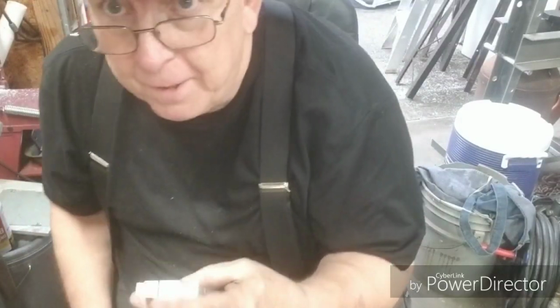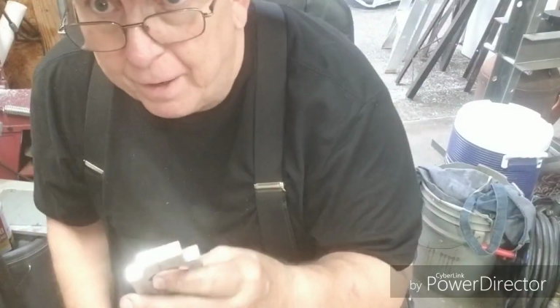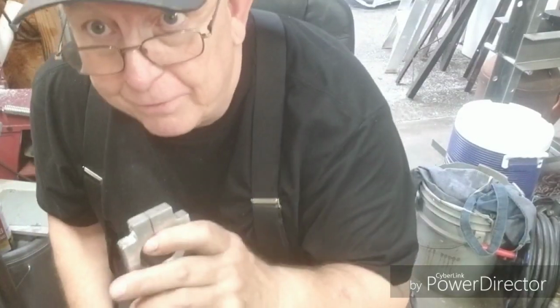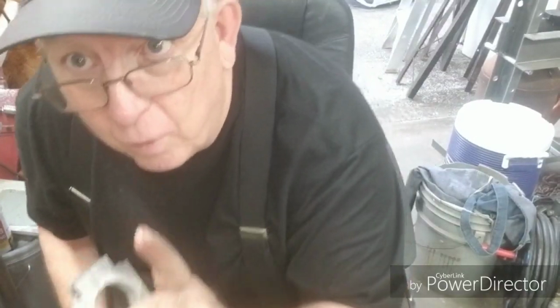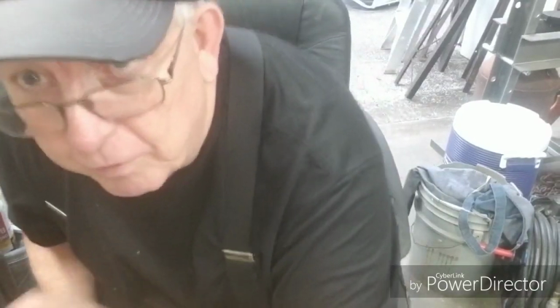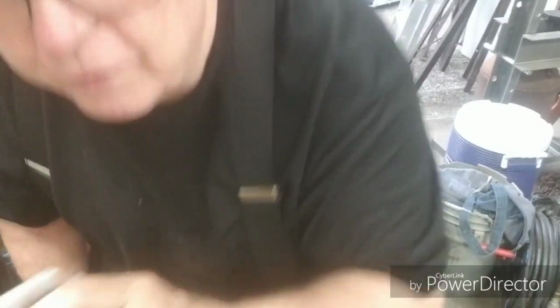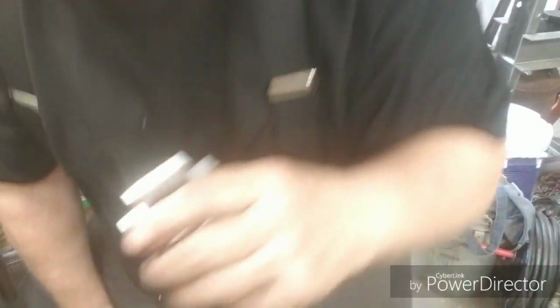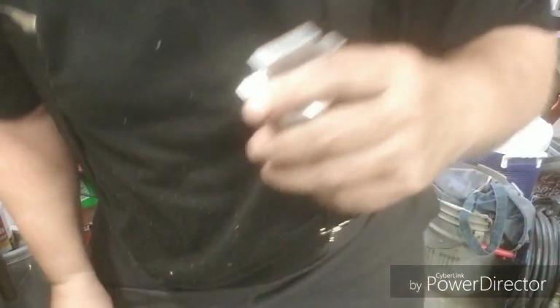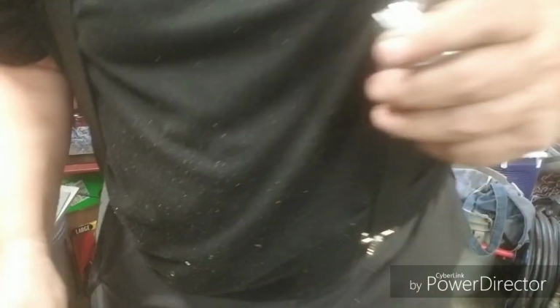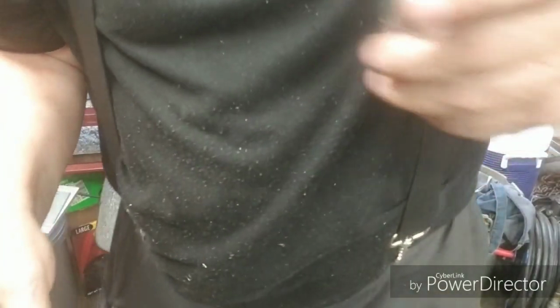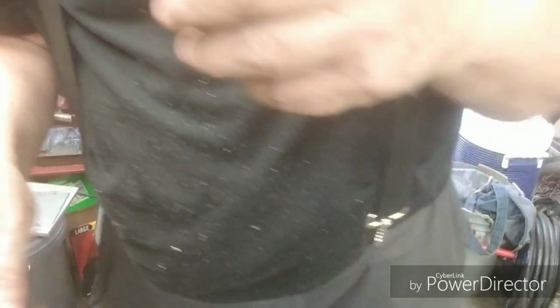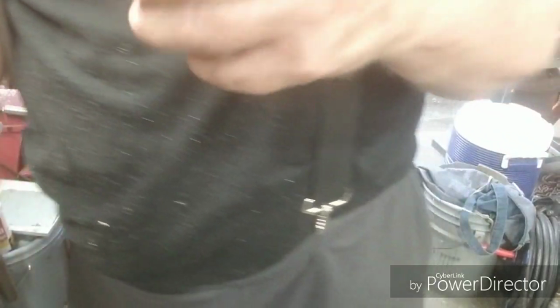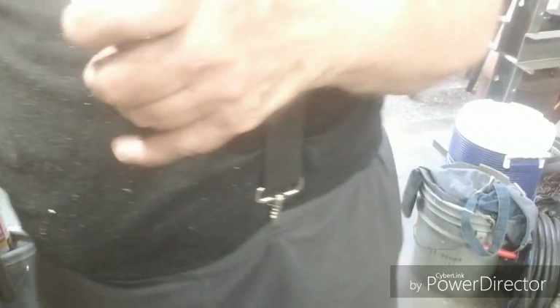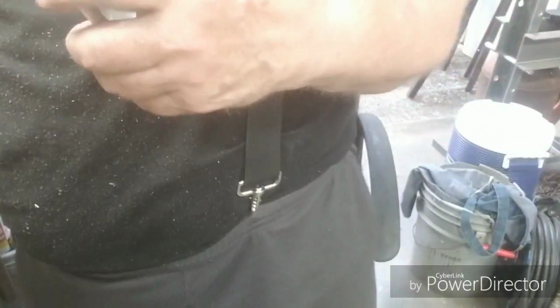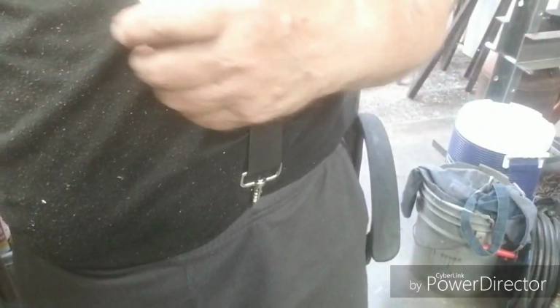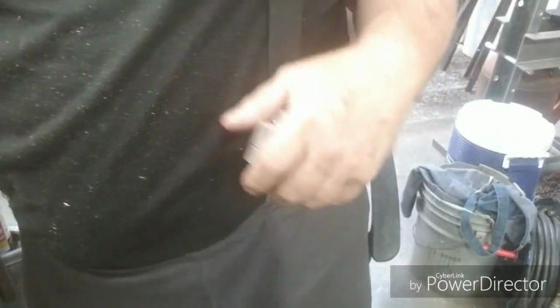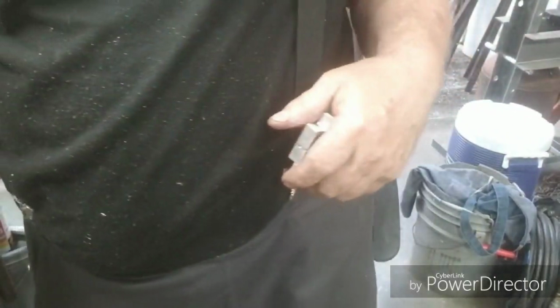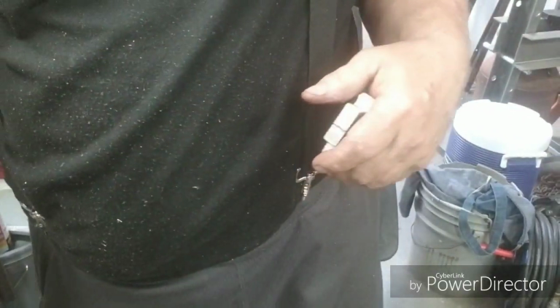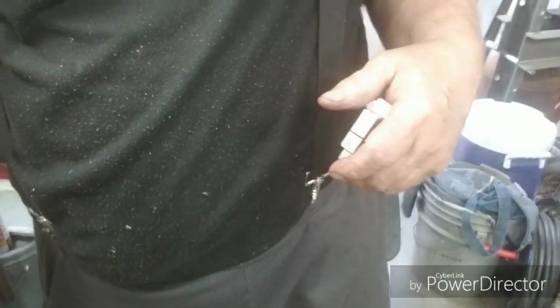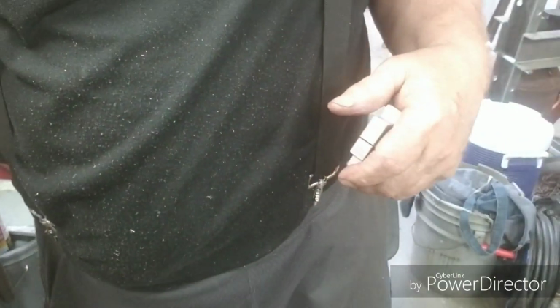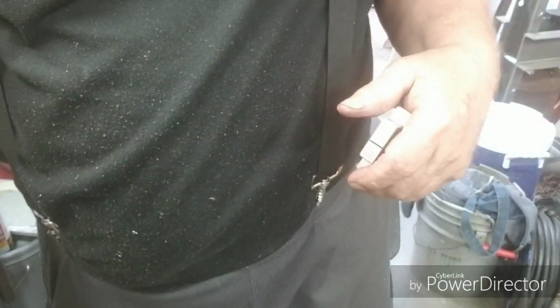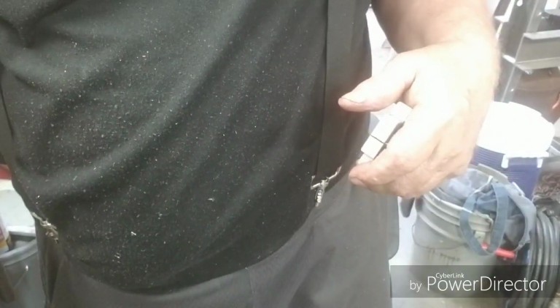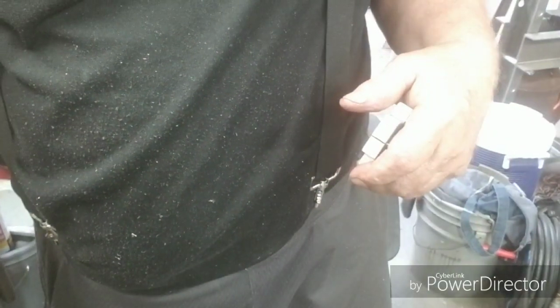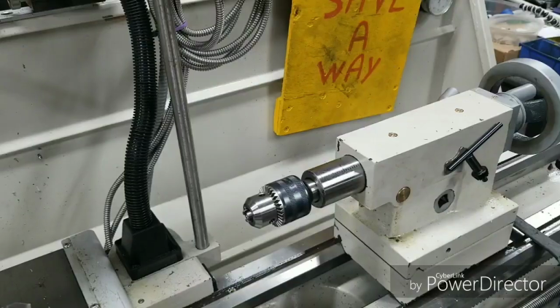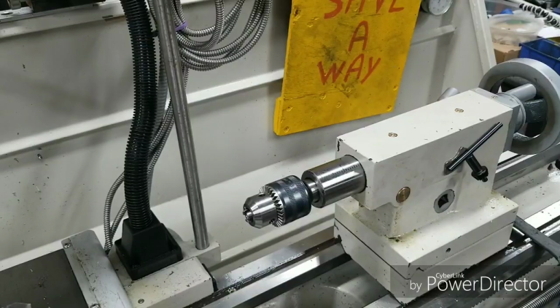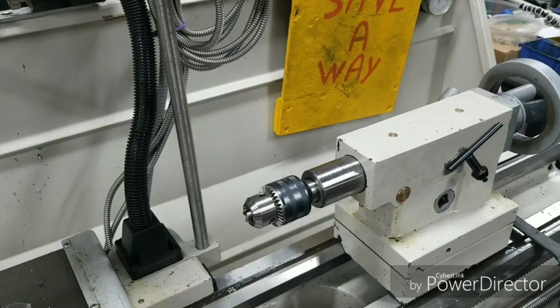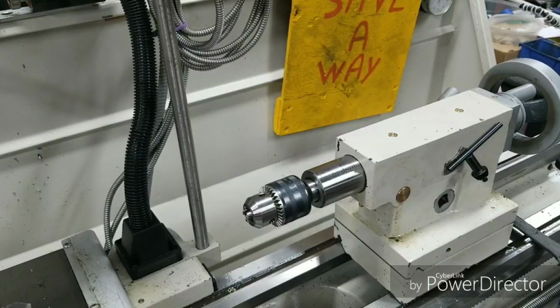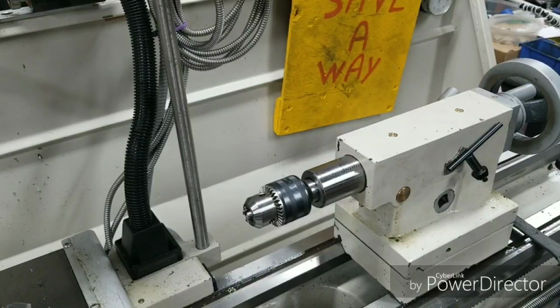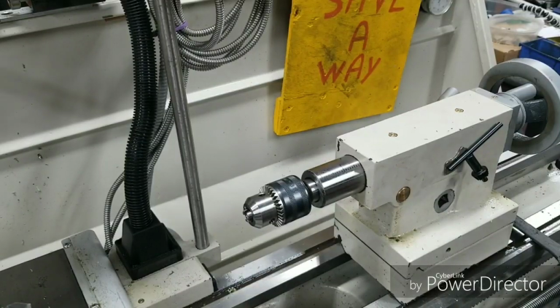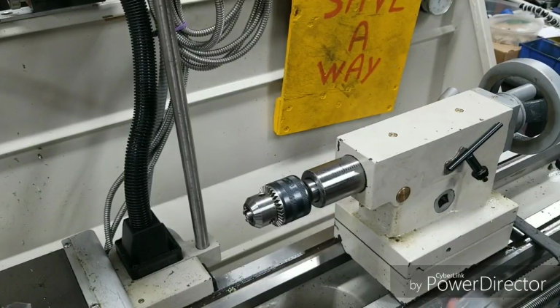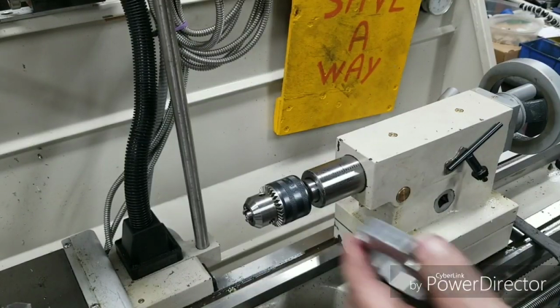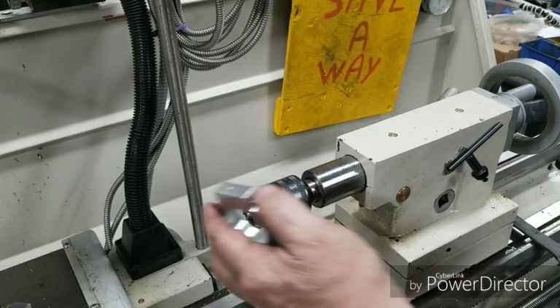Let's go over to the lathe. We're over here at the lathe now.